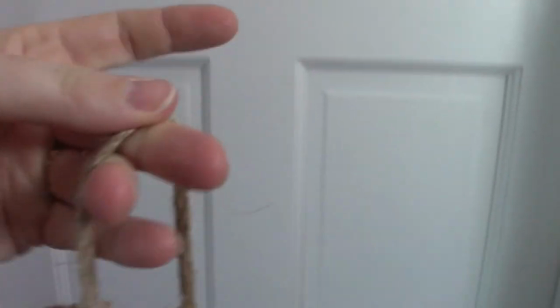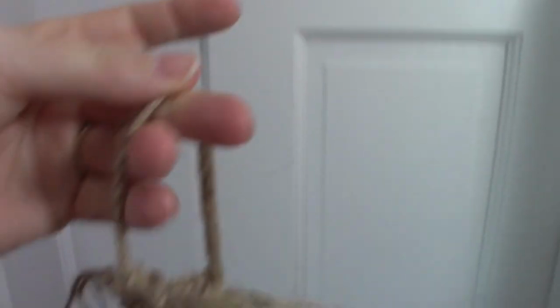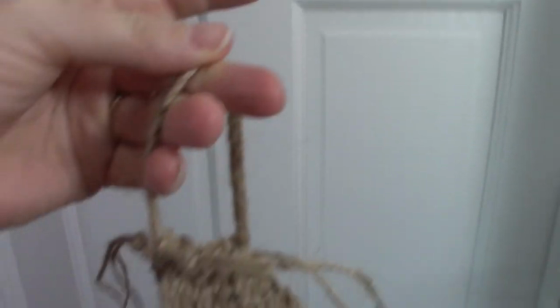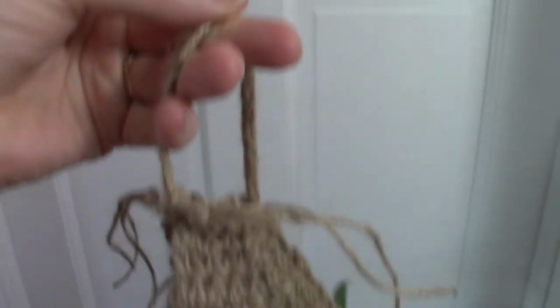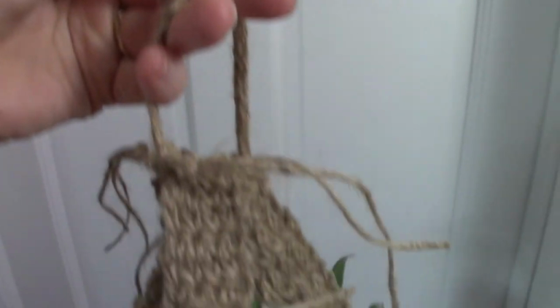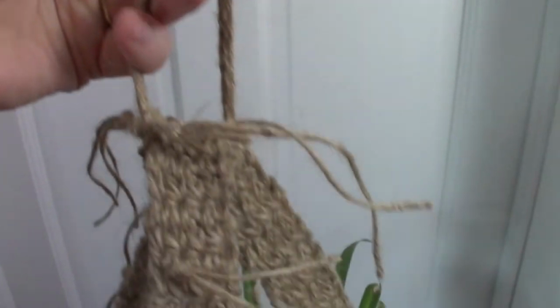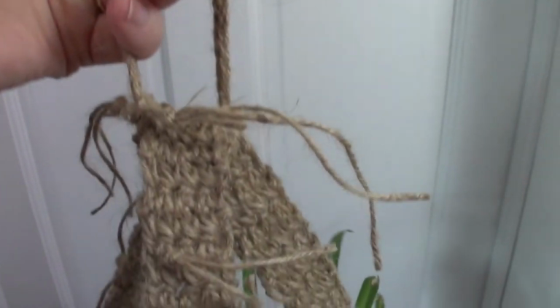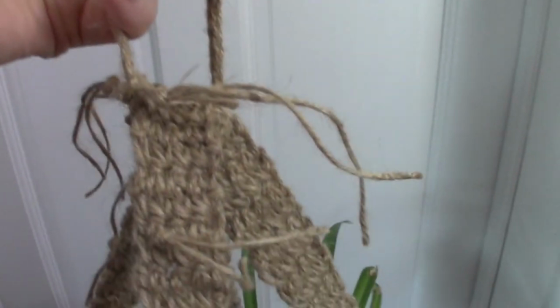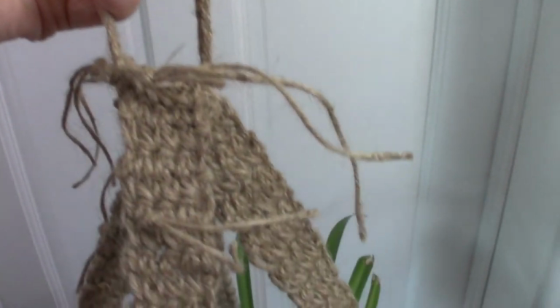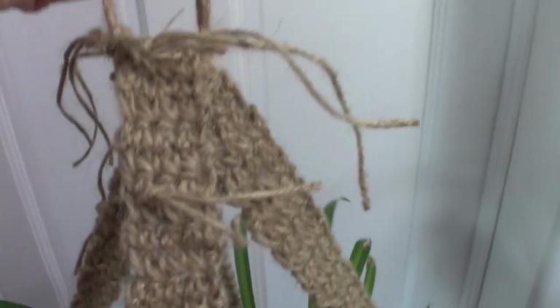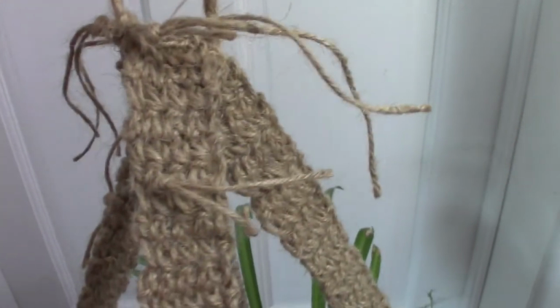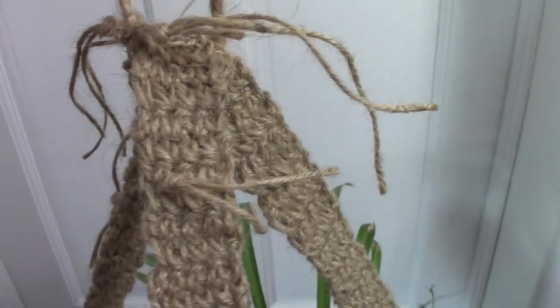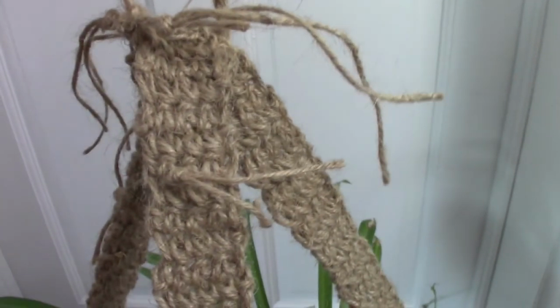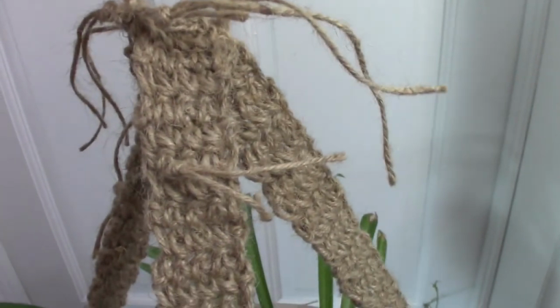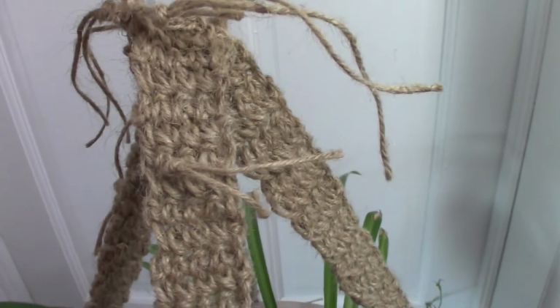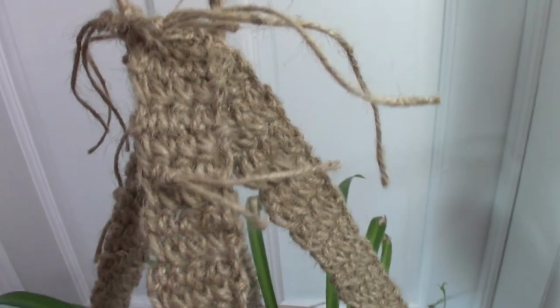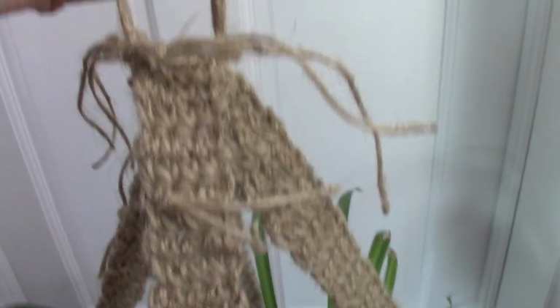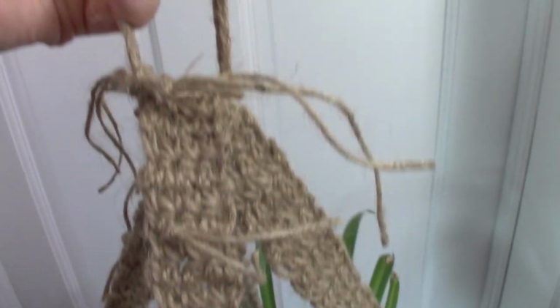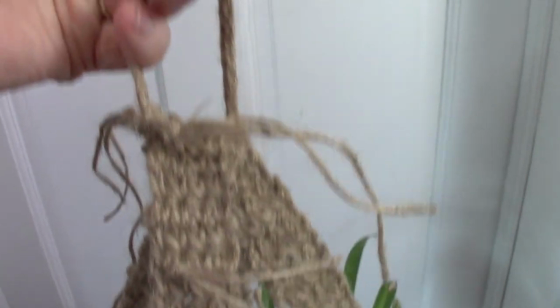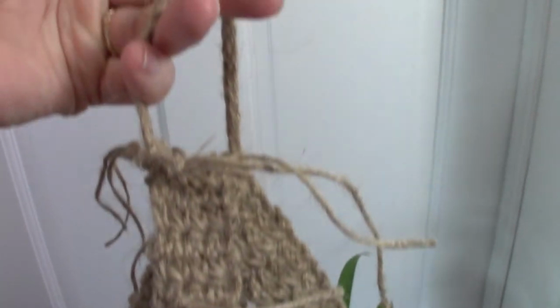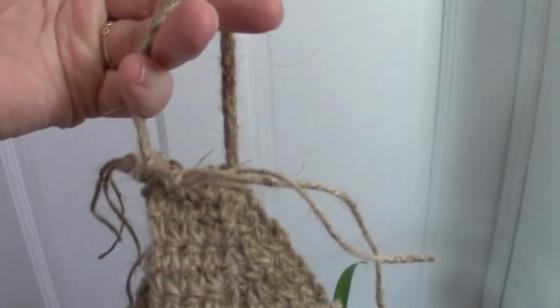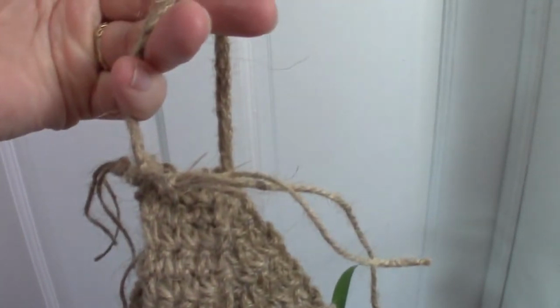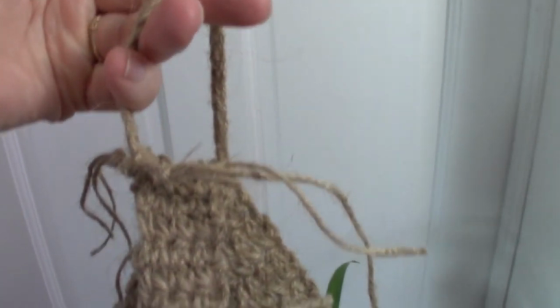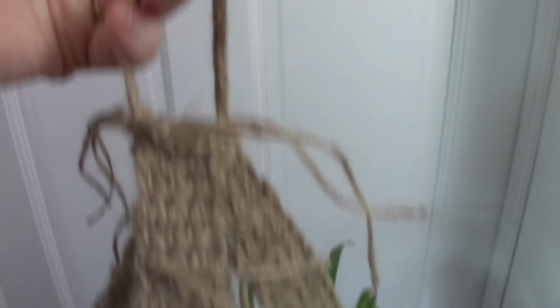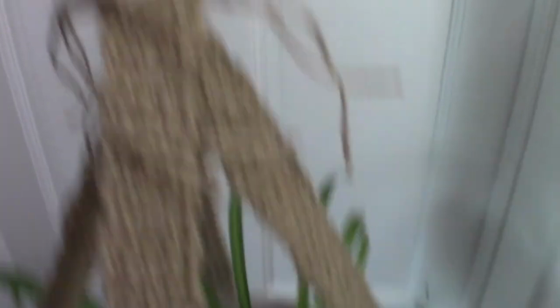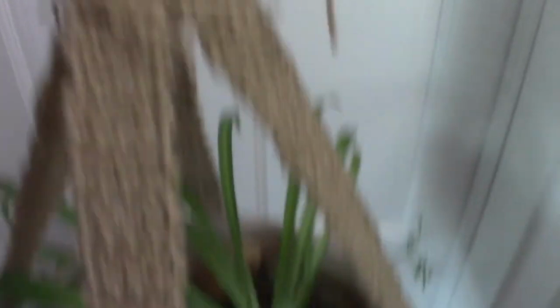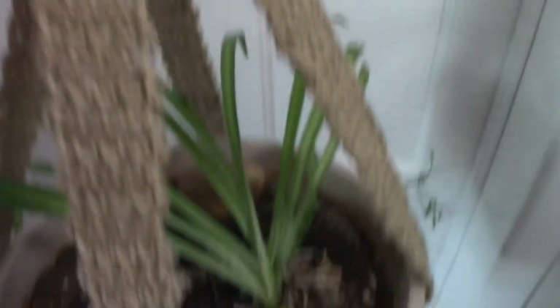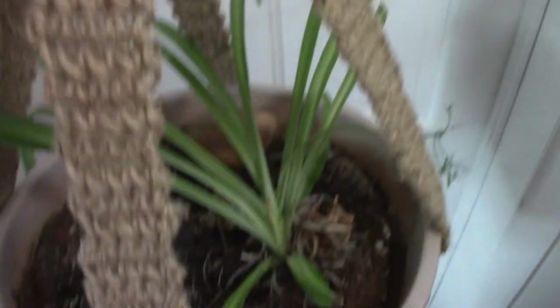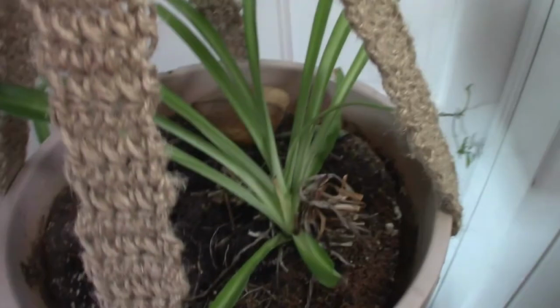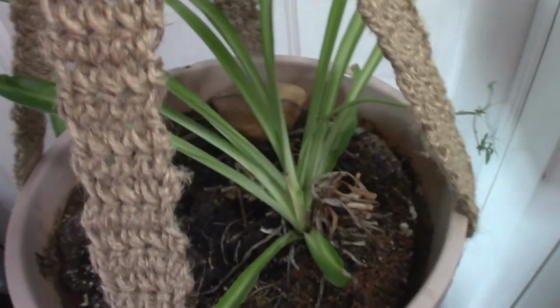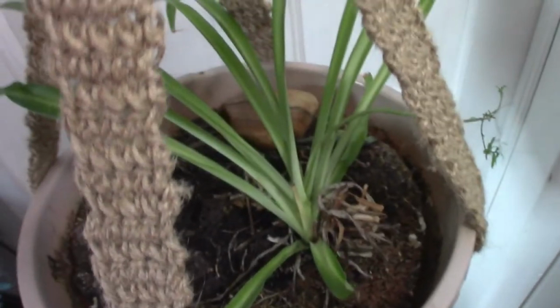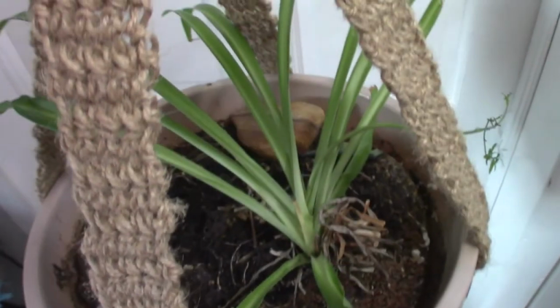Now all I need to do is sew in my ends and then Trevor will be able to hang outside again.